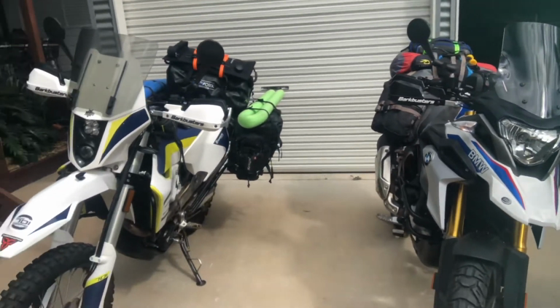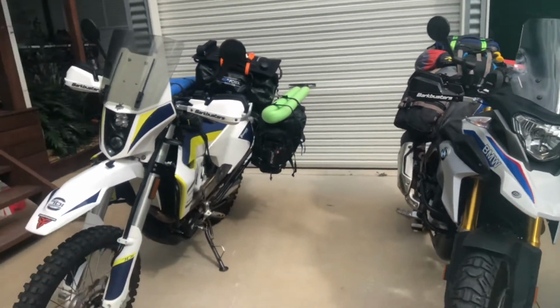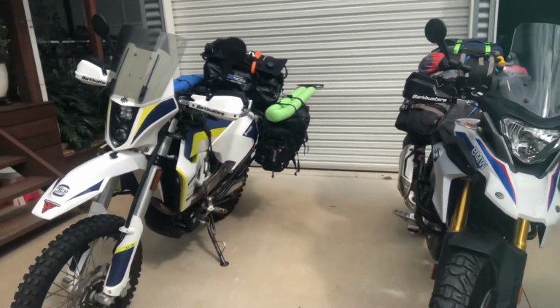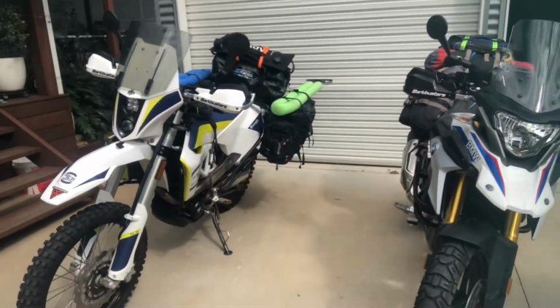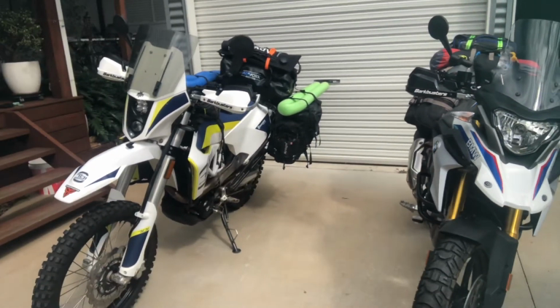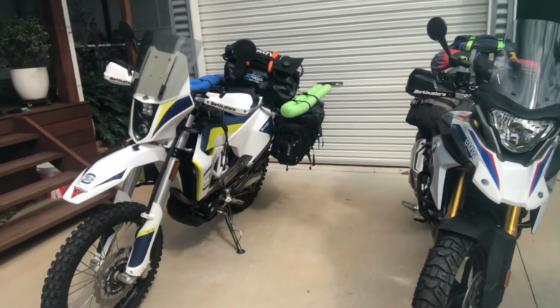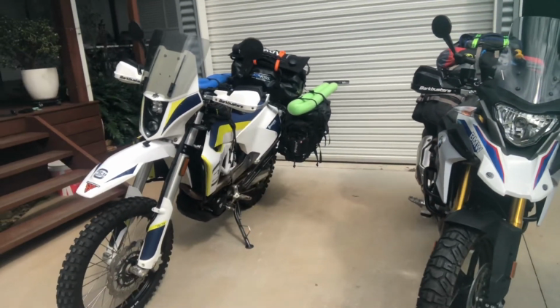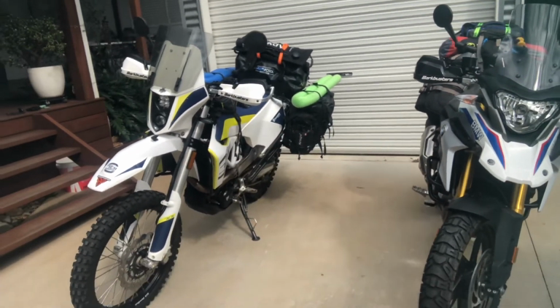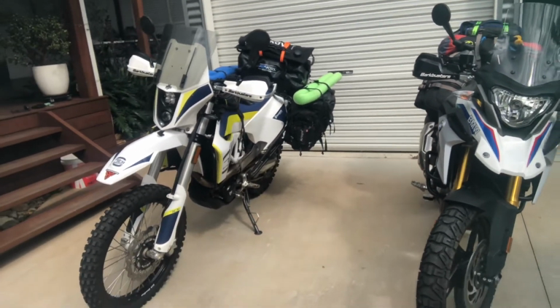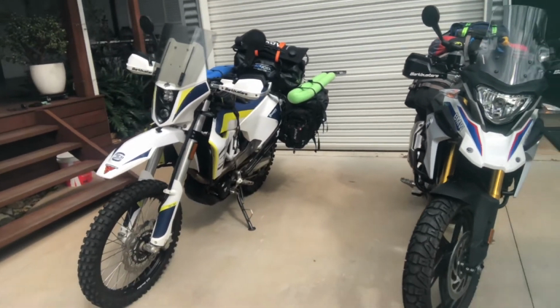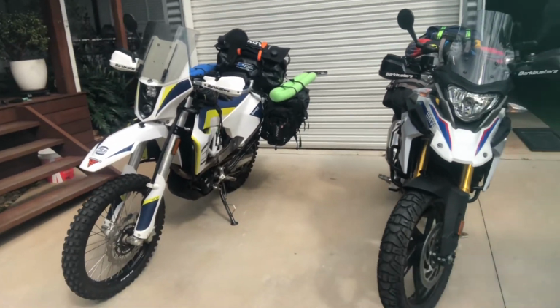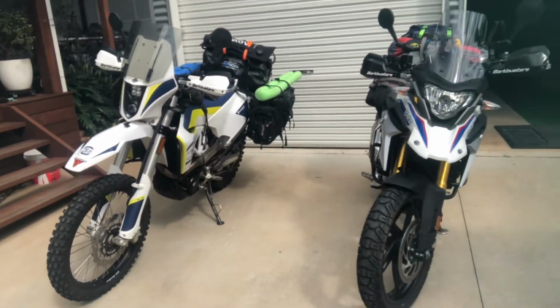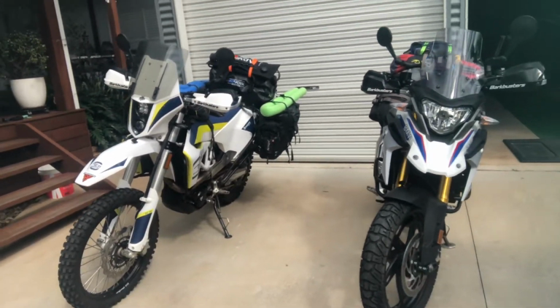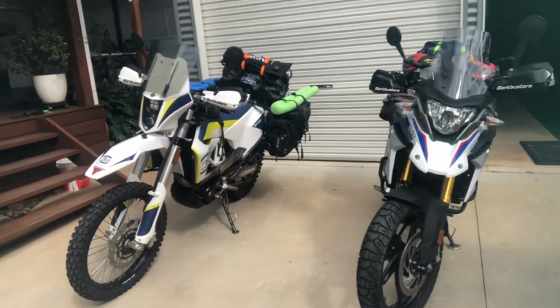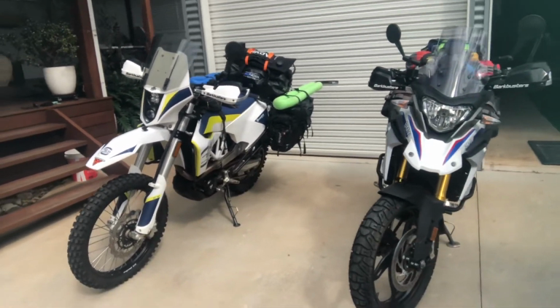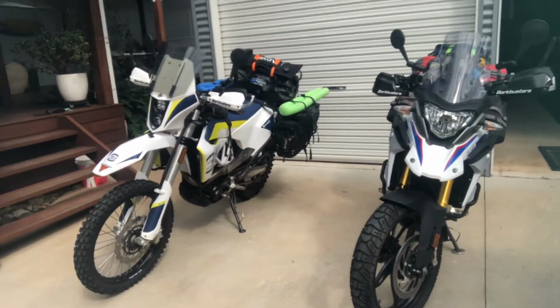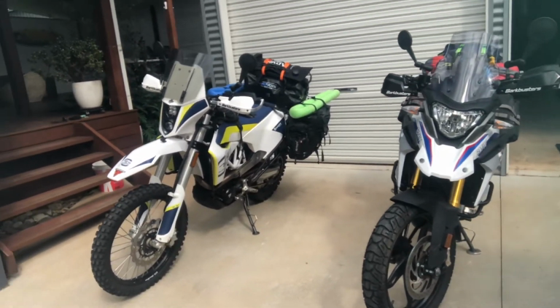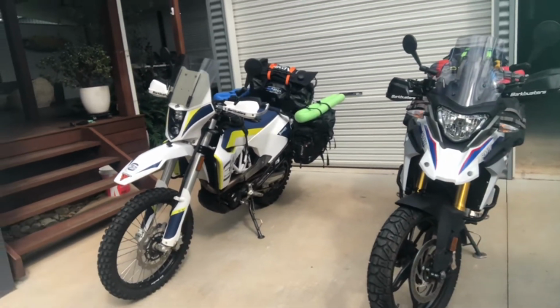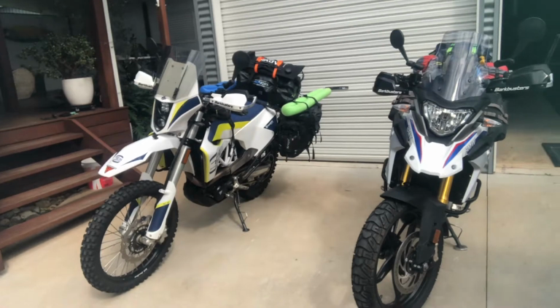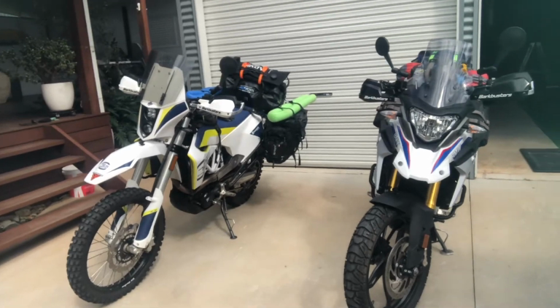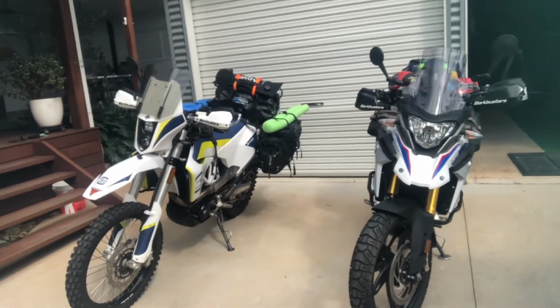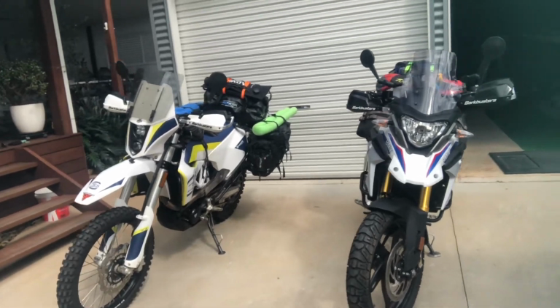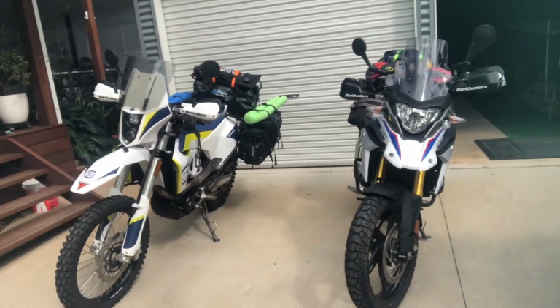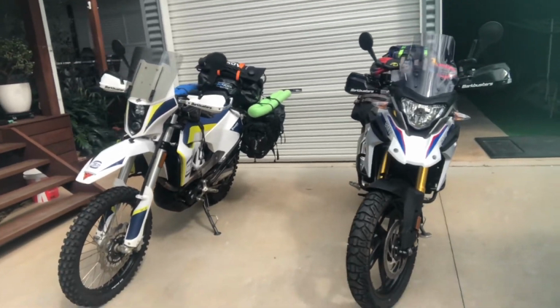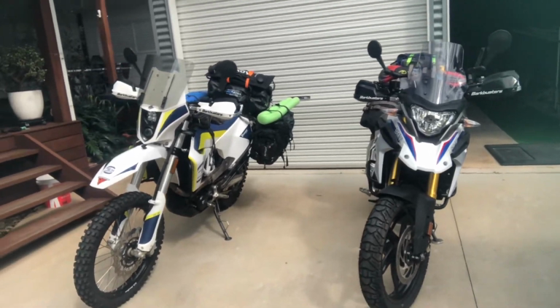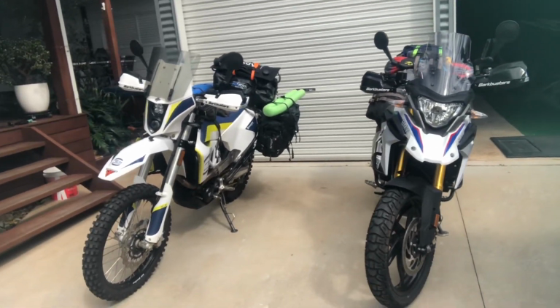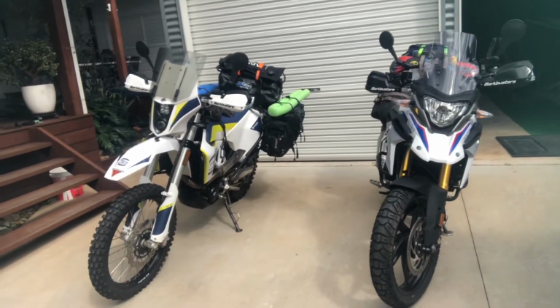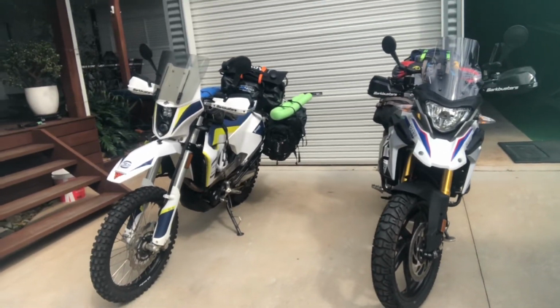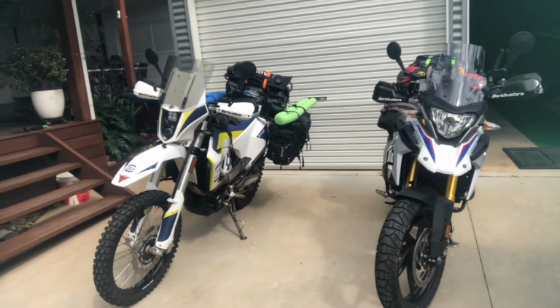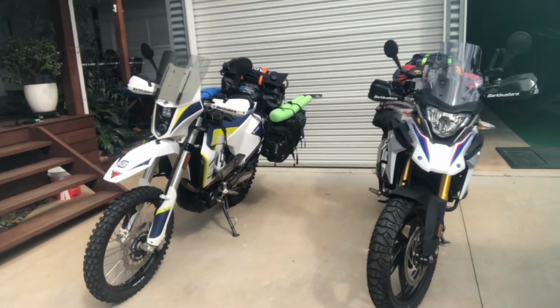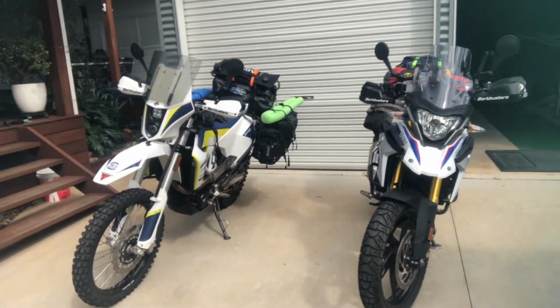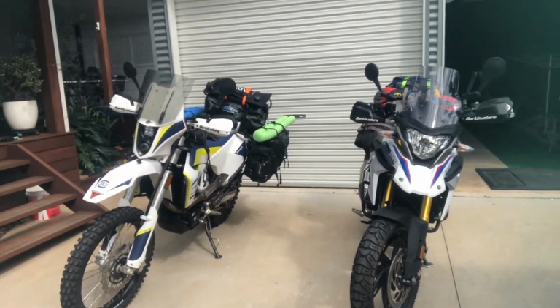We'll go through more of that later on. A set of Dunlop Trail Max Missions, which I'll be putting on as well. At this stage that's our setup to go around Australia. We're going to do a trial run up at a friend's farm and see how it all runs.